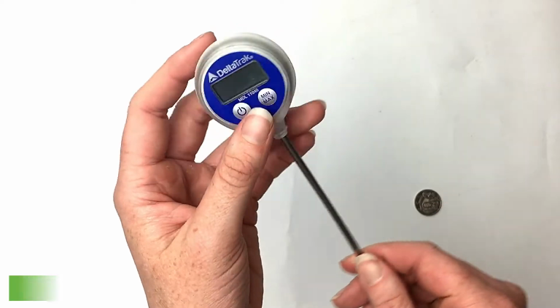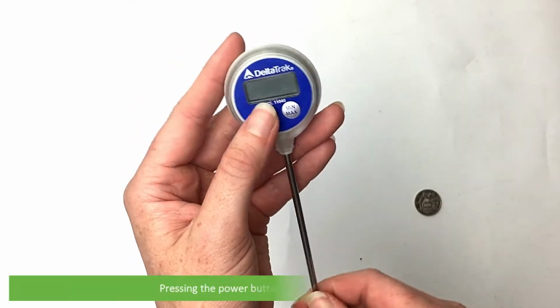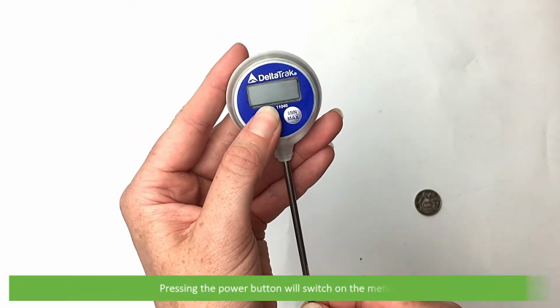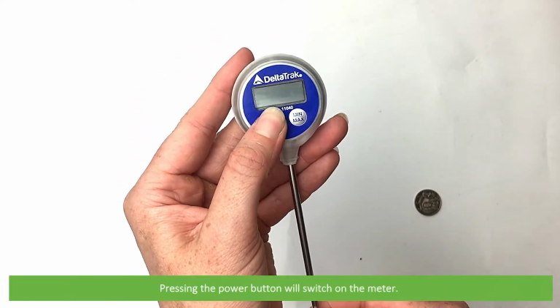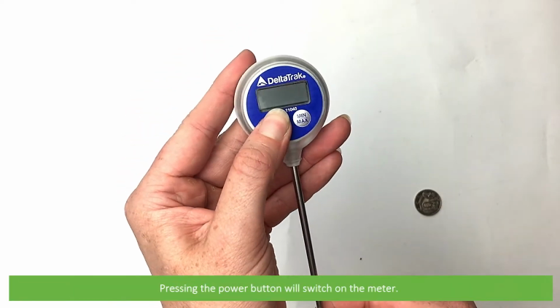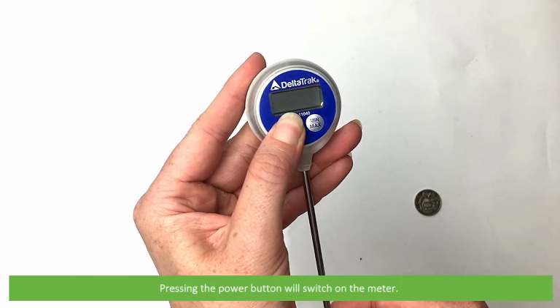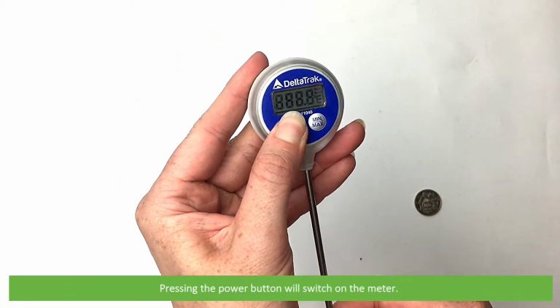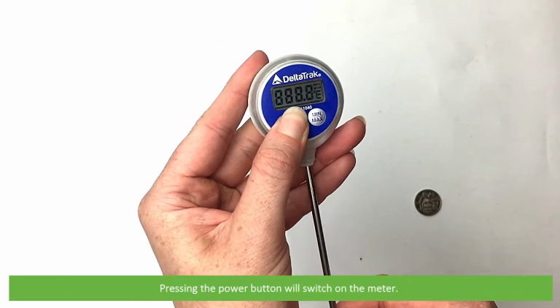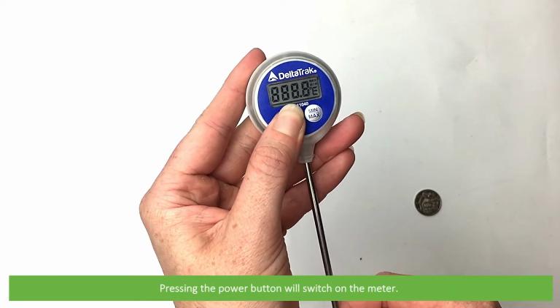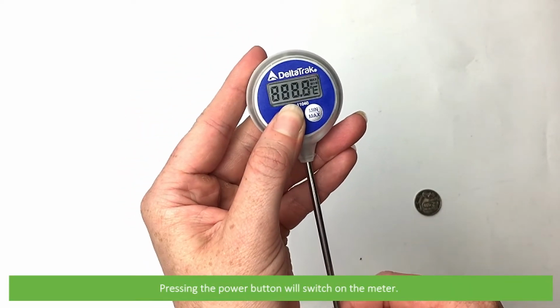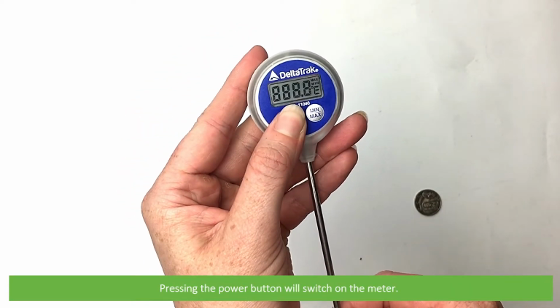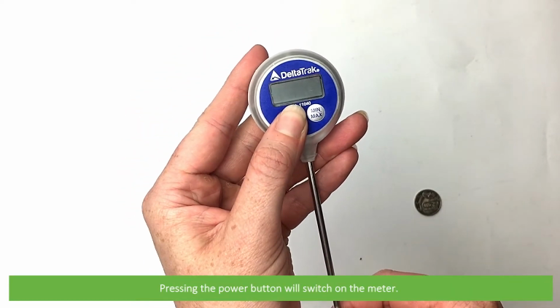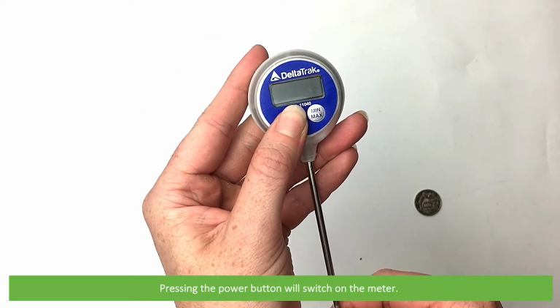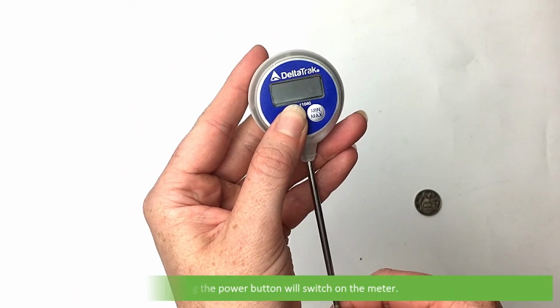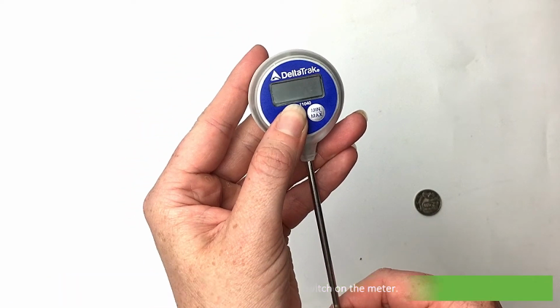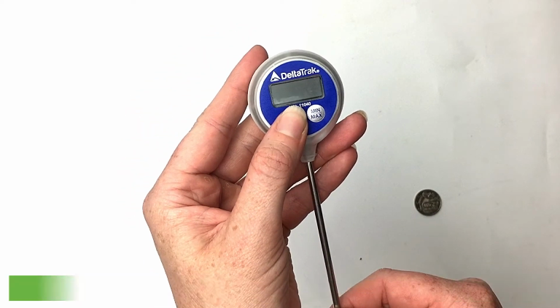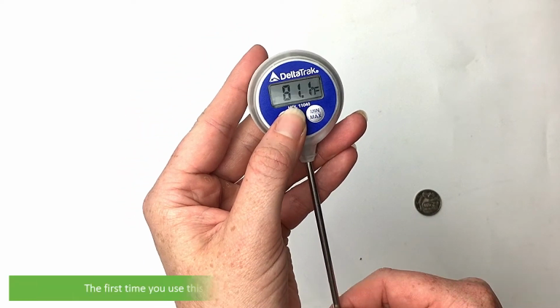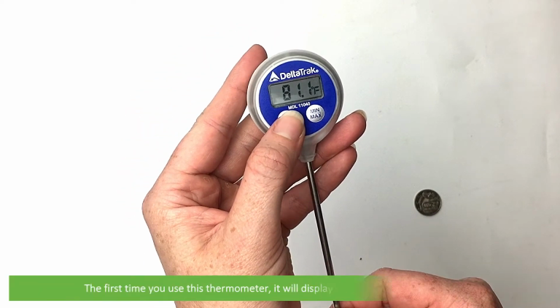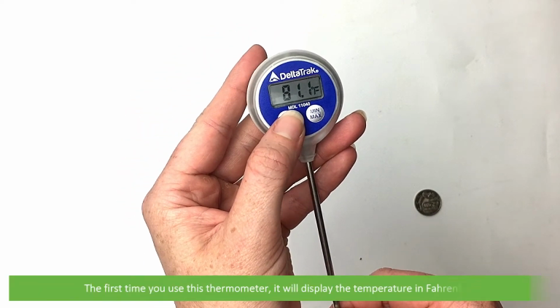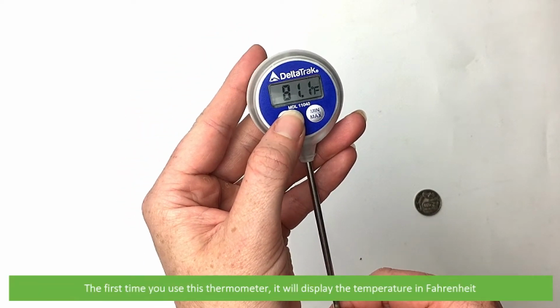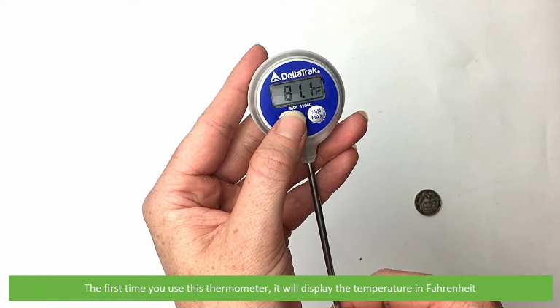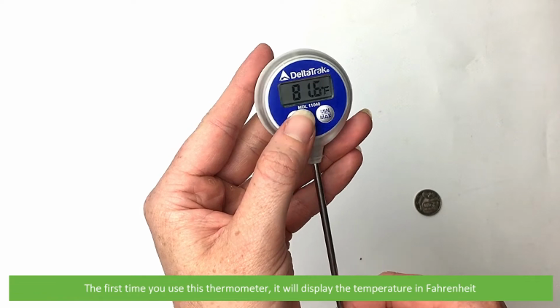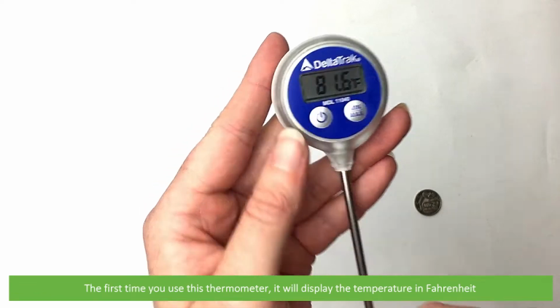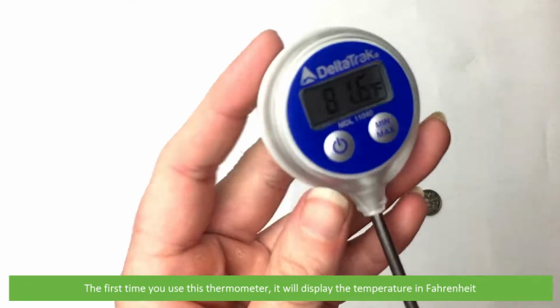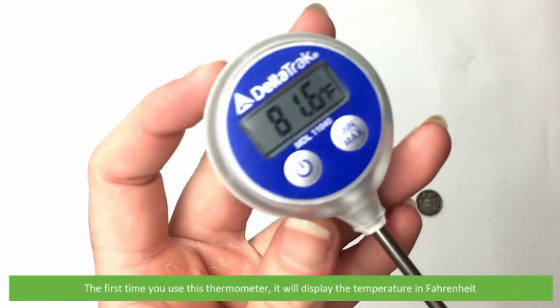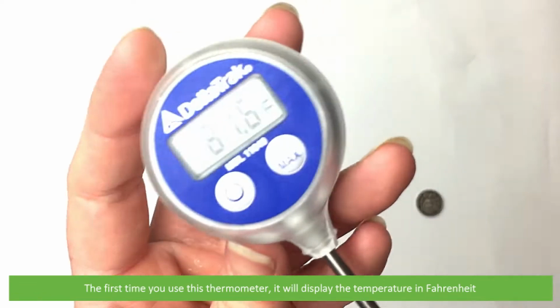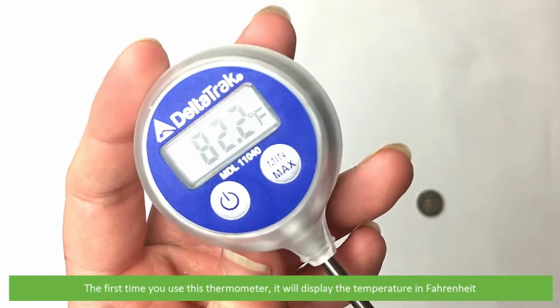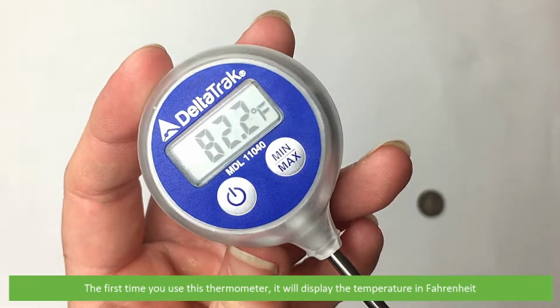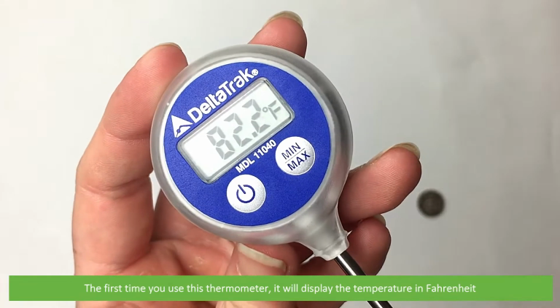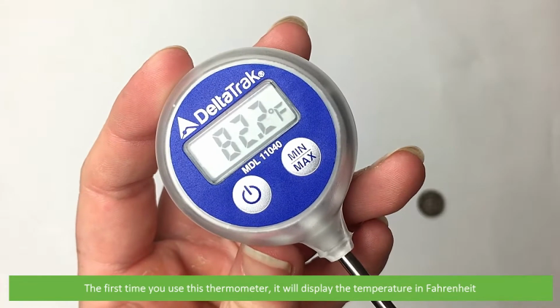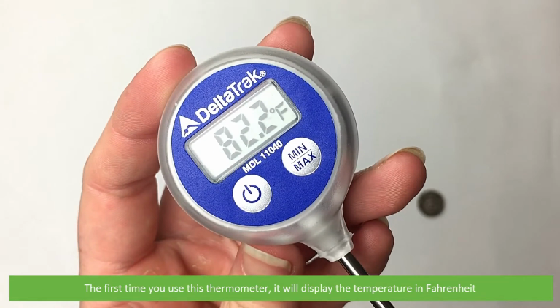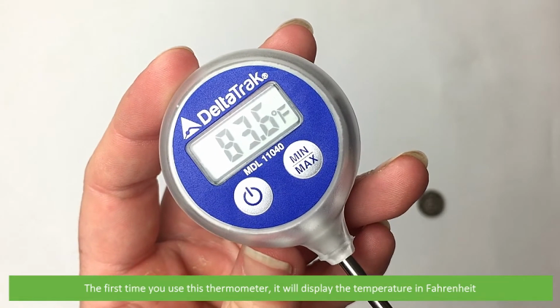Pressing the power button will switch on the meter. The first time you use this thermometer it will display the temperature in Fahrenheit.